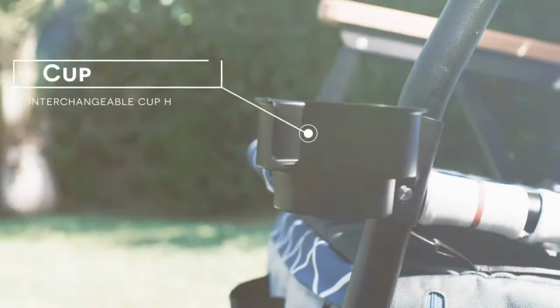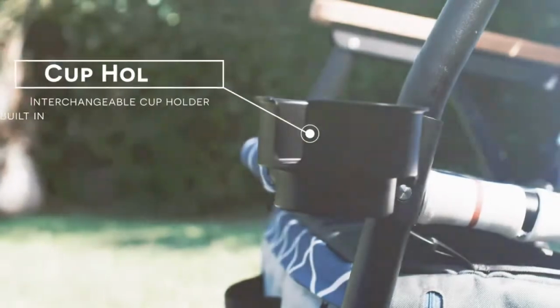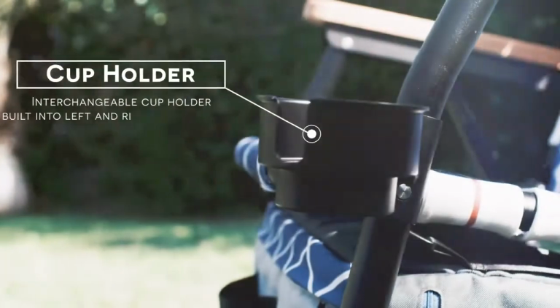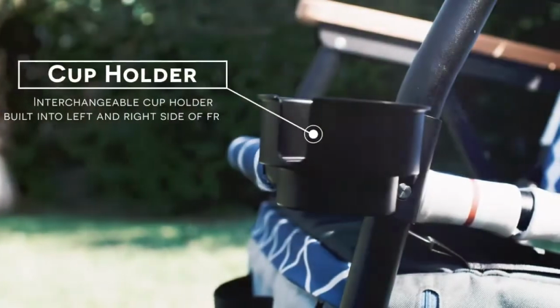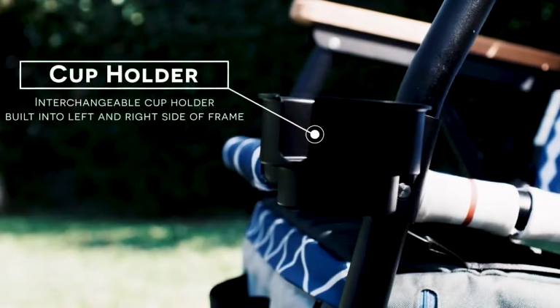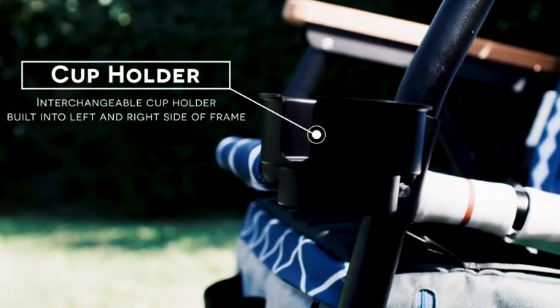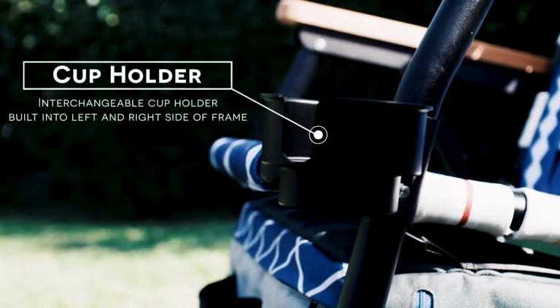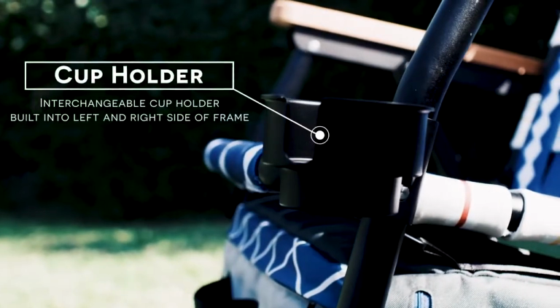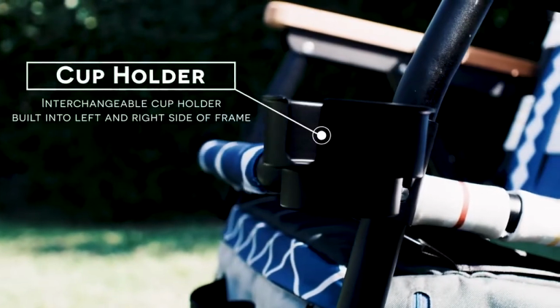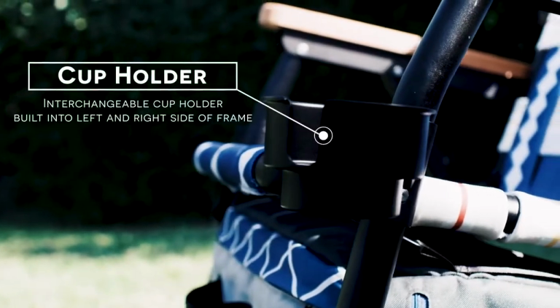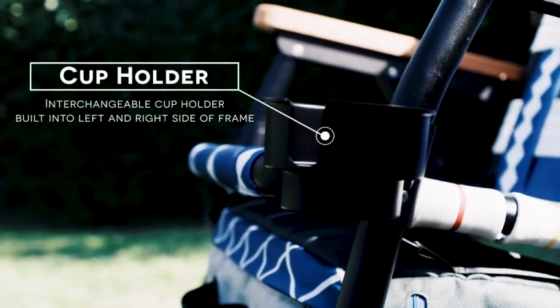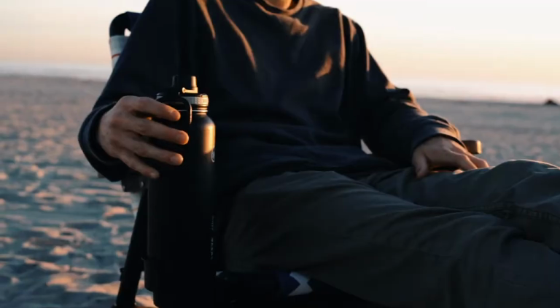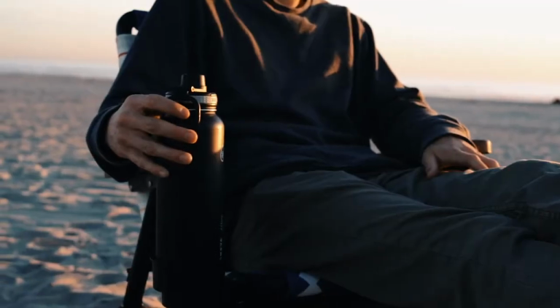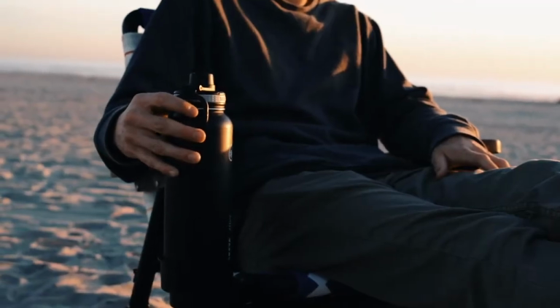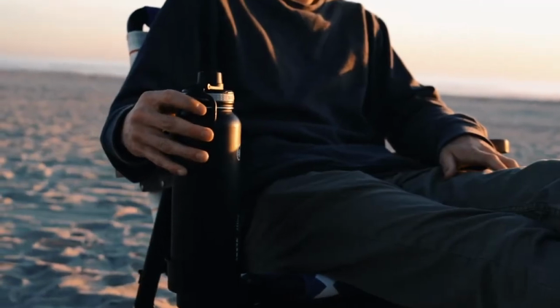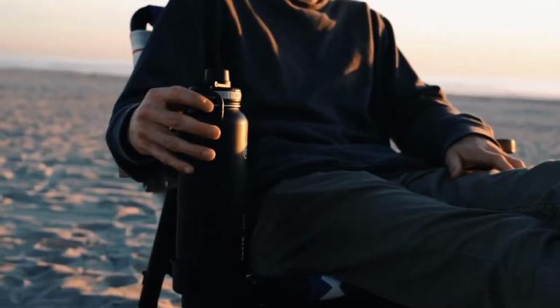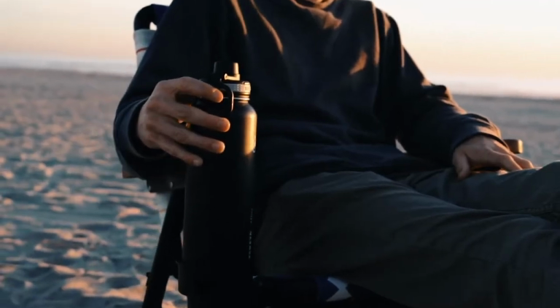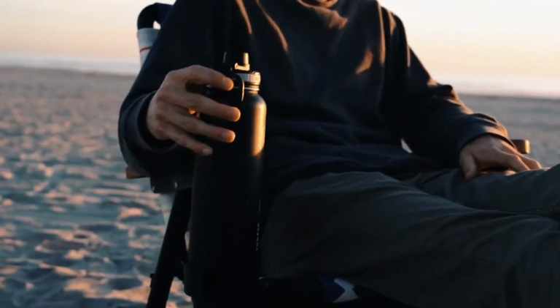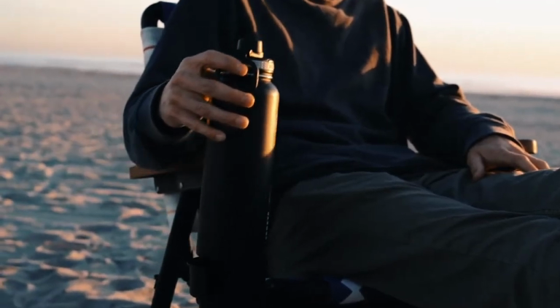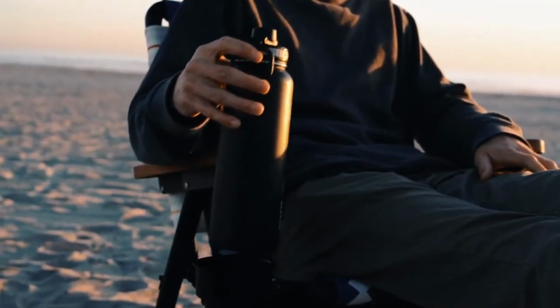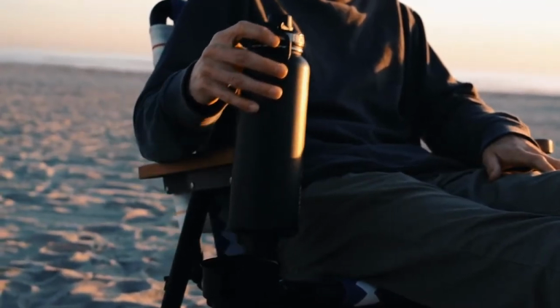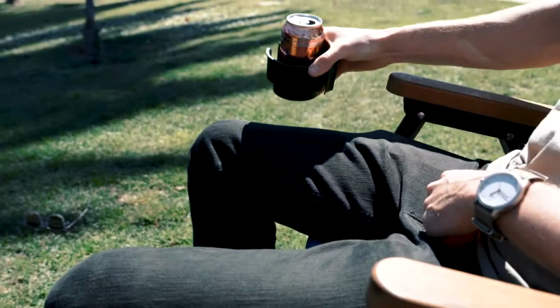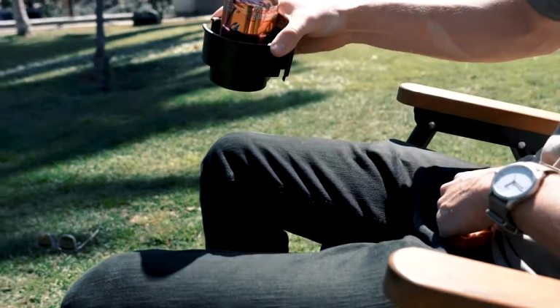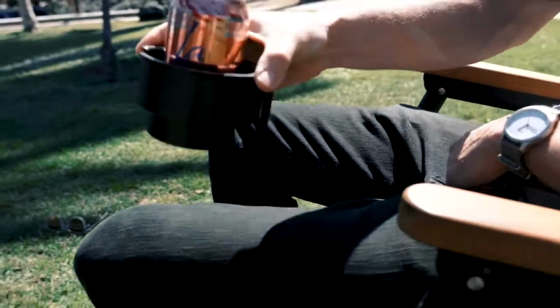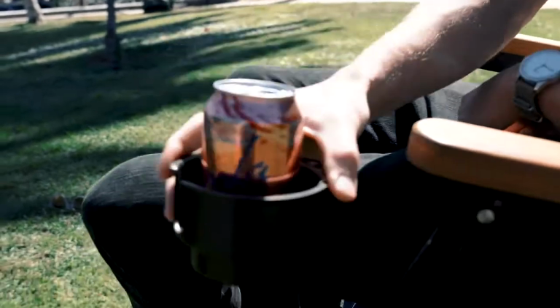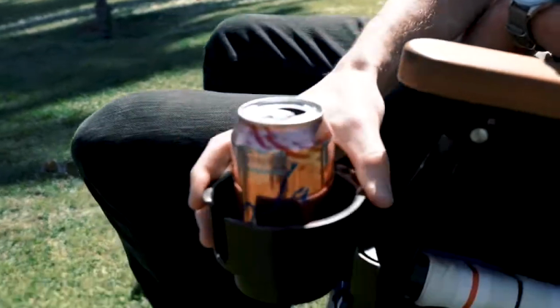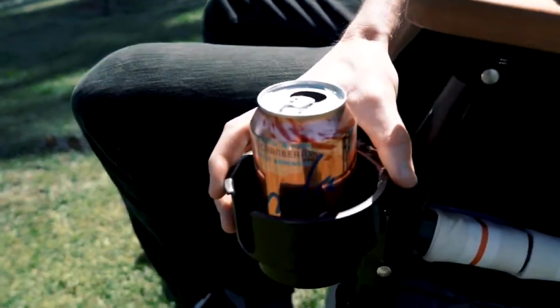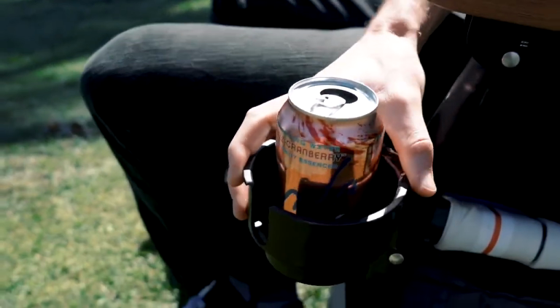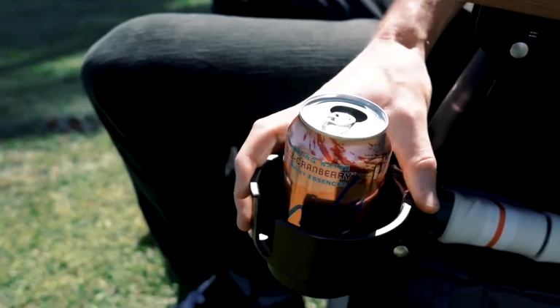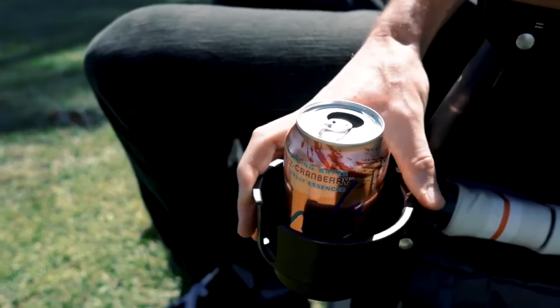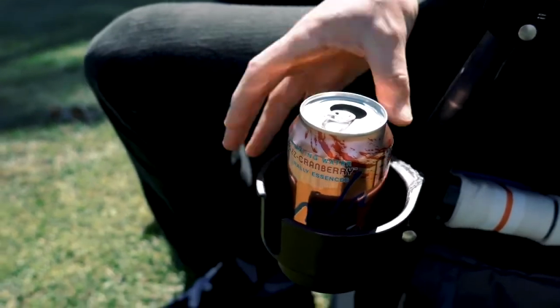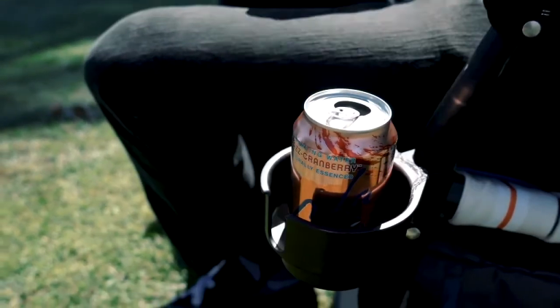We've designed an interchangeable drinking system outfitted for cans, coffee mugs, and canteens into either side of the chair, and it is easily moved from left to right.